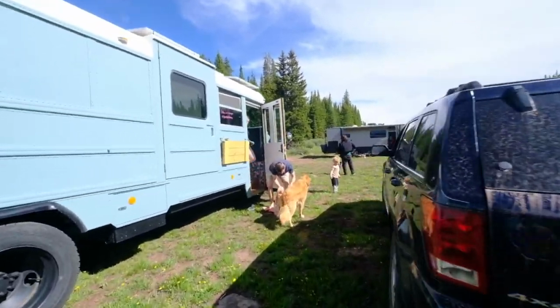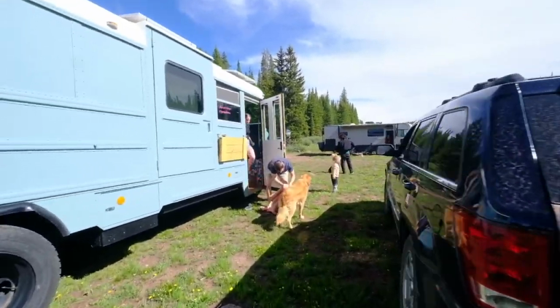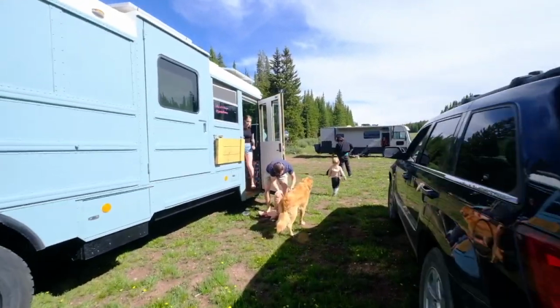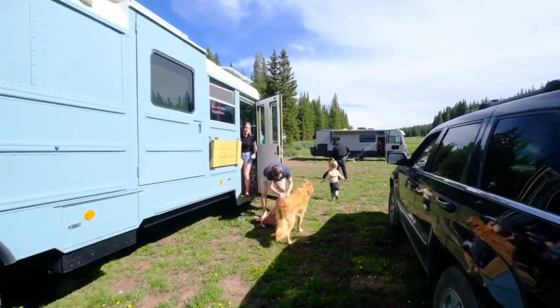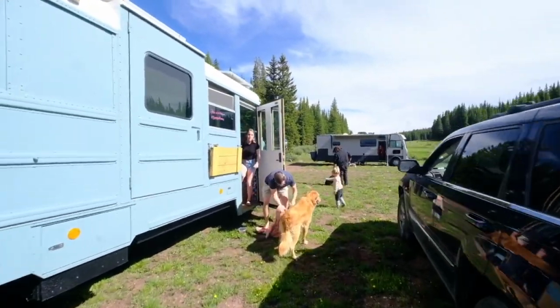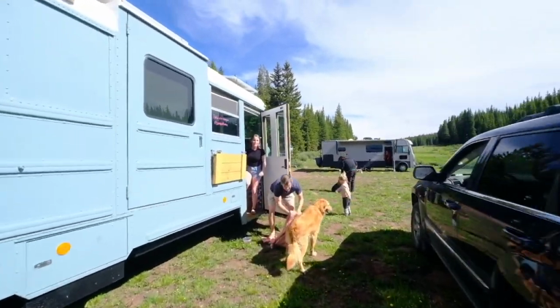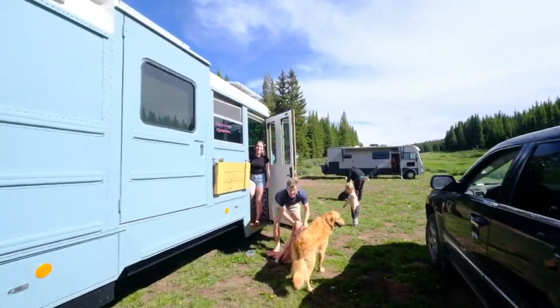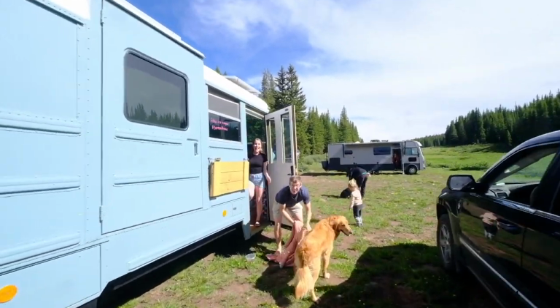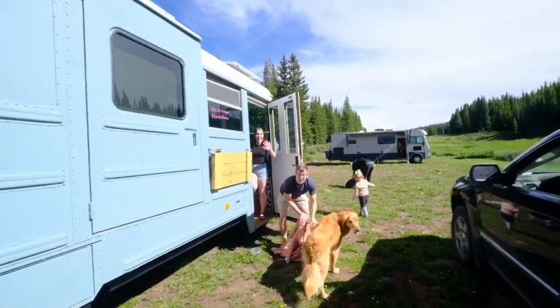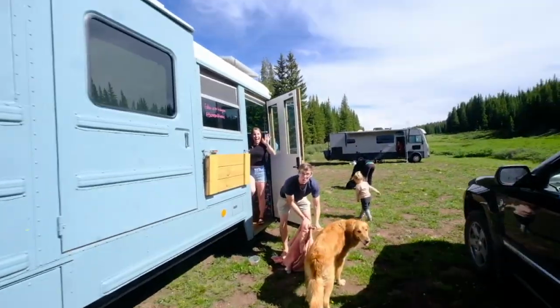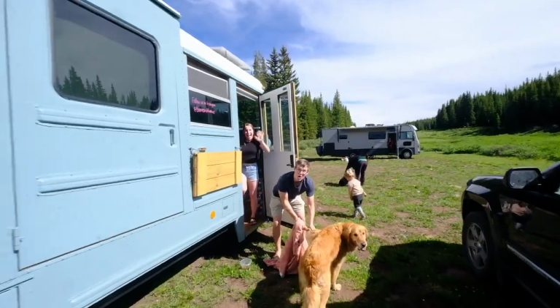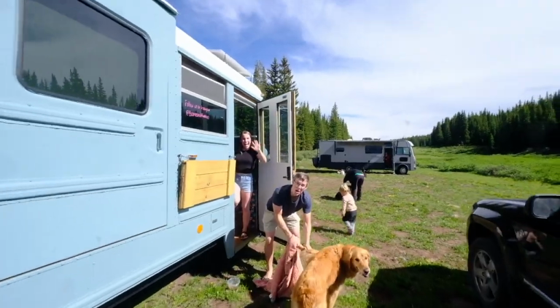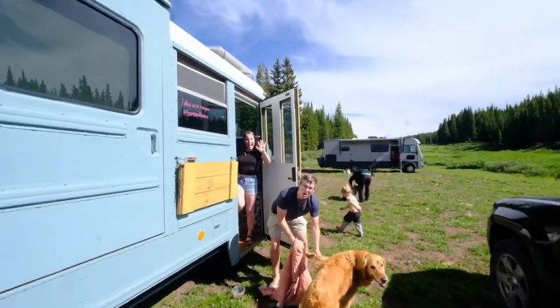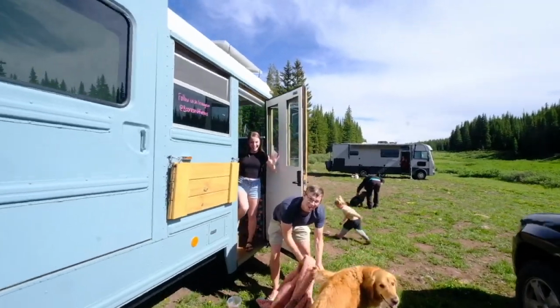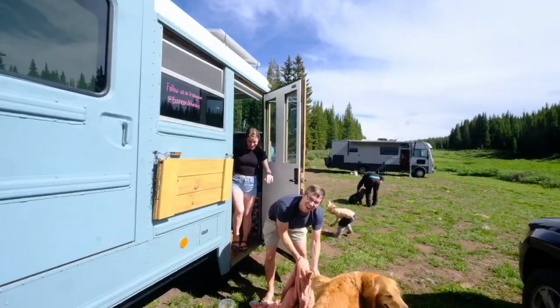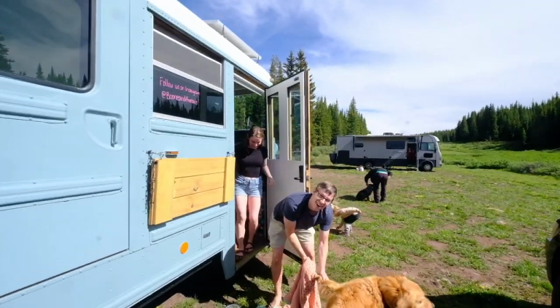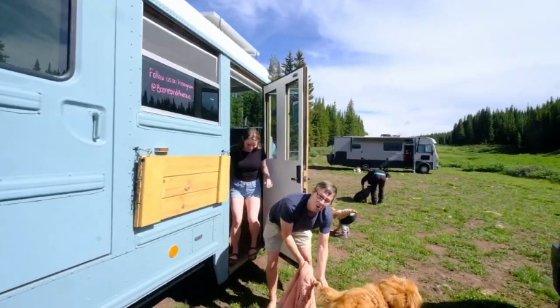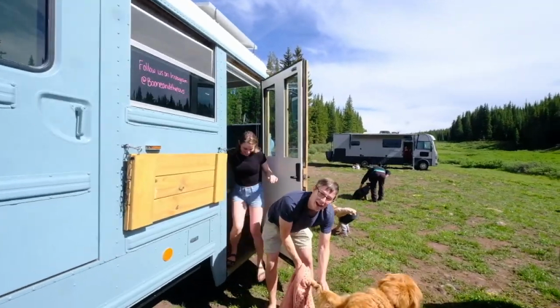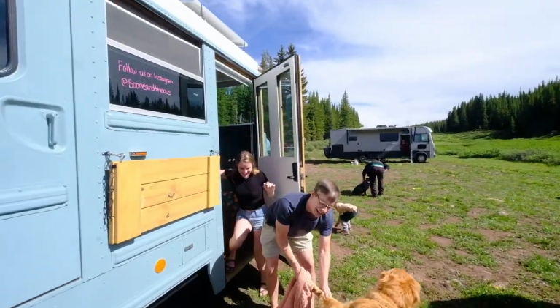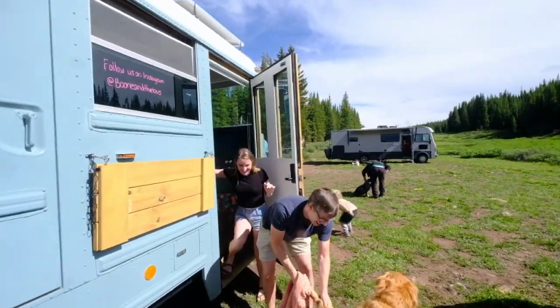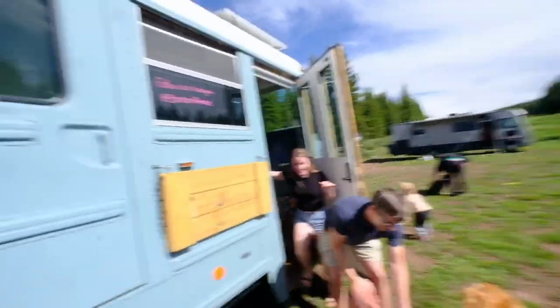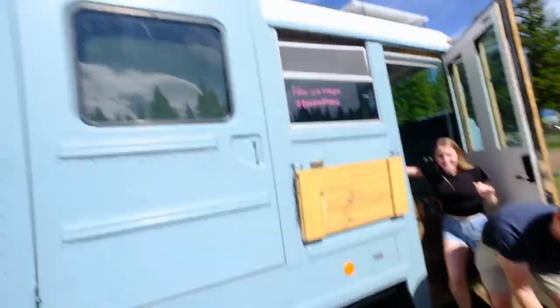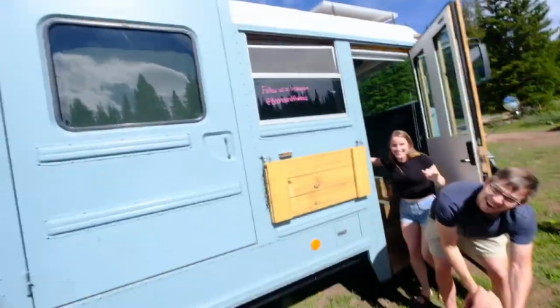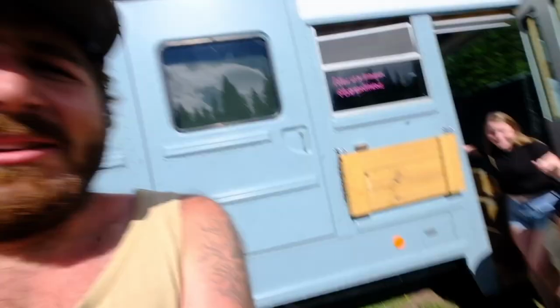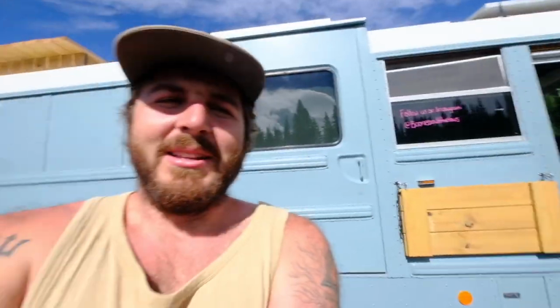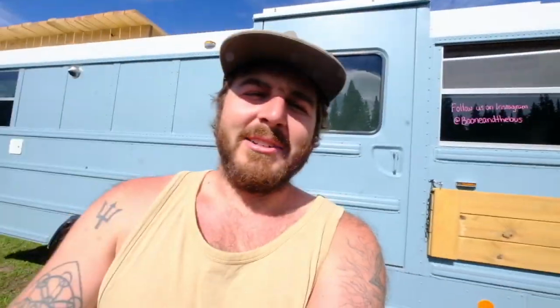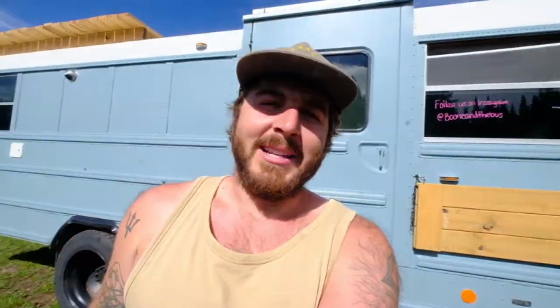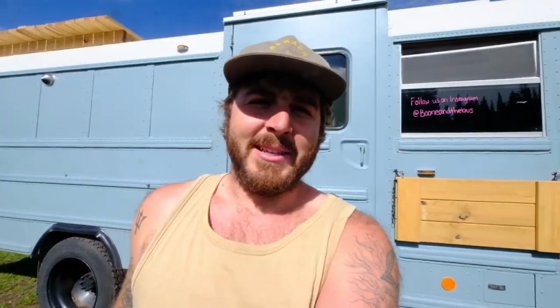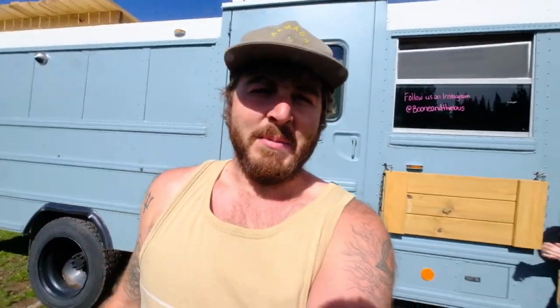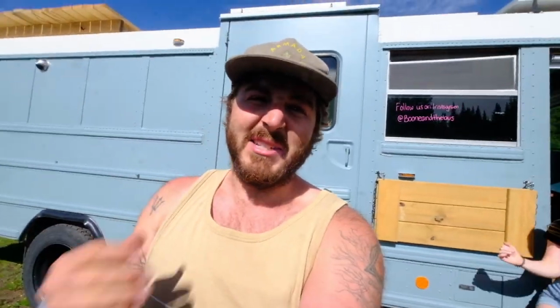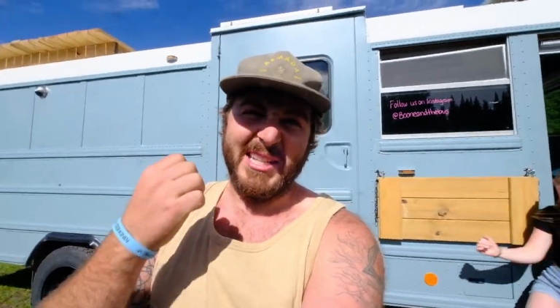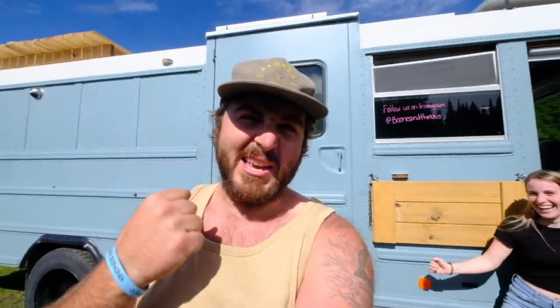Danny and Hannah are here. Made it. Now Danny's gonna be my slave.